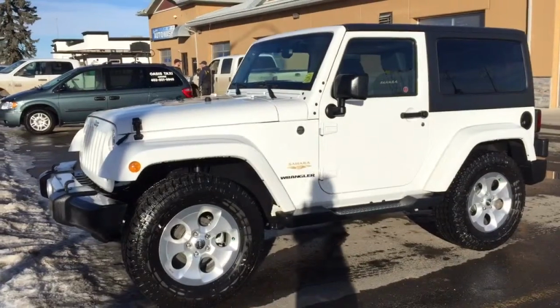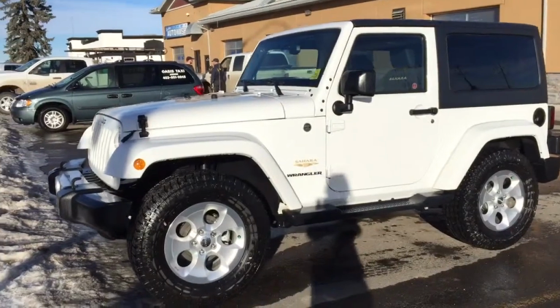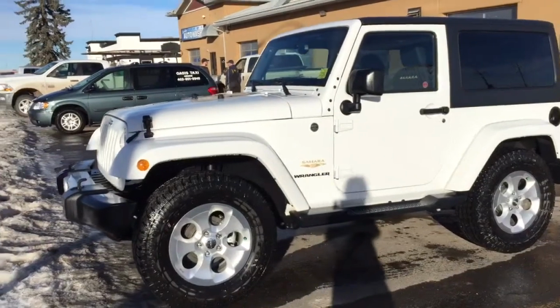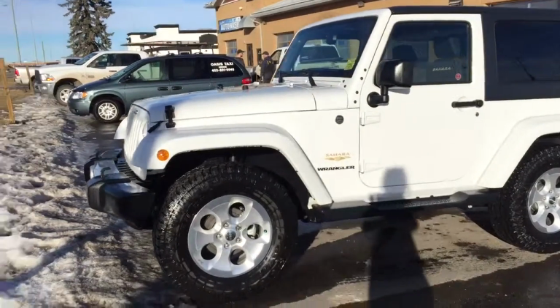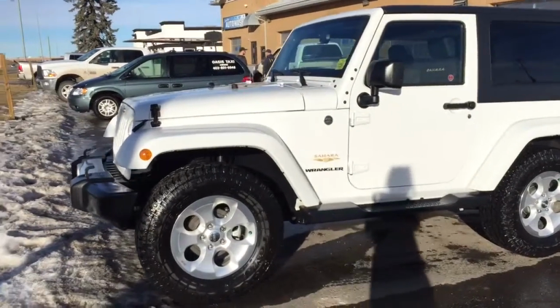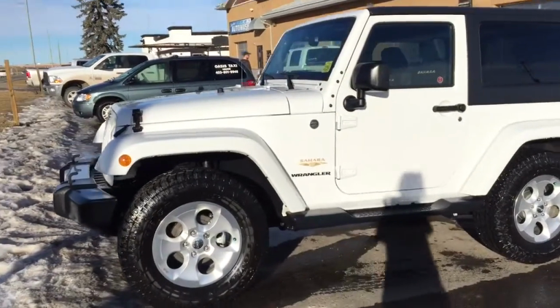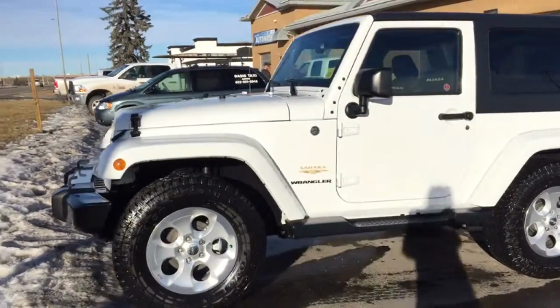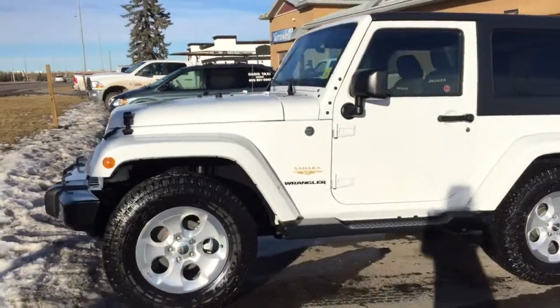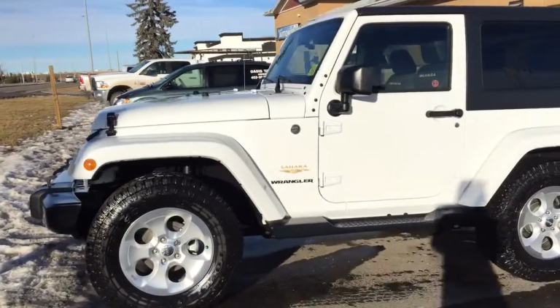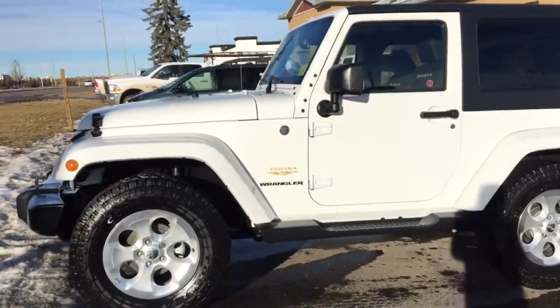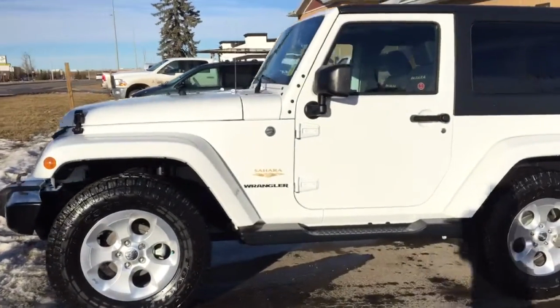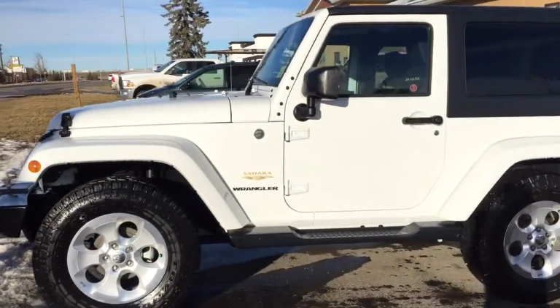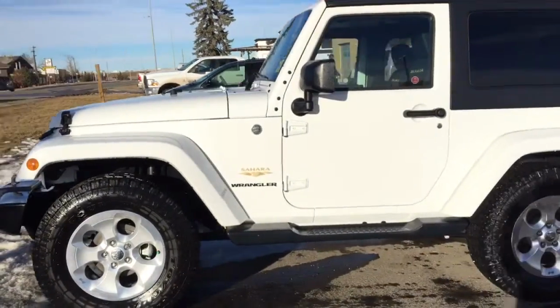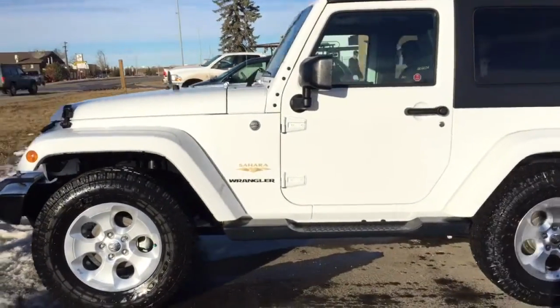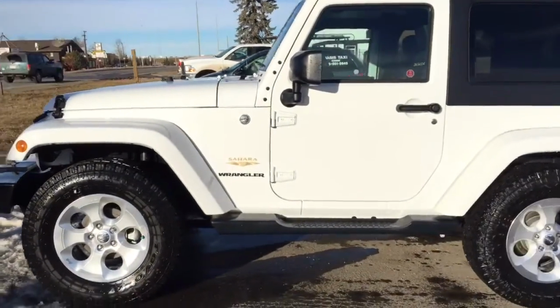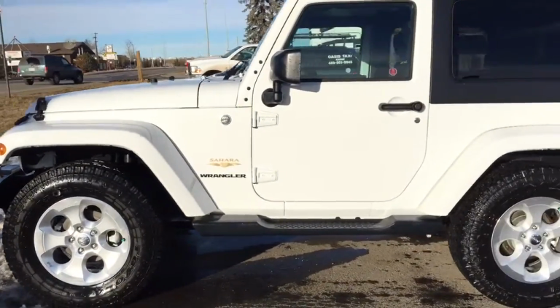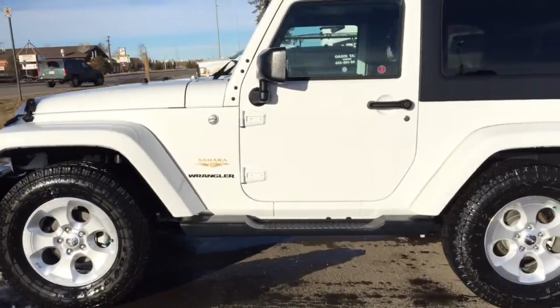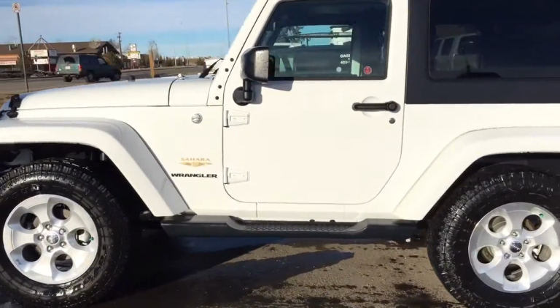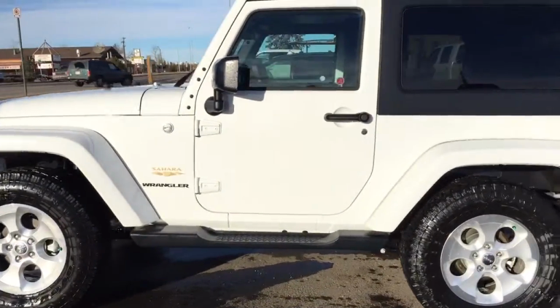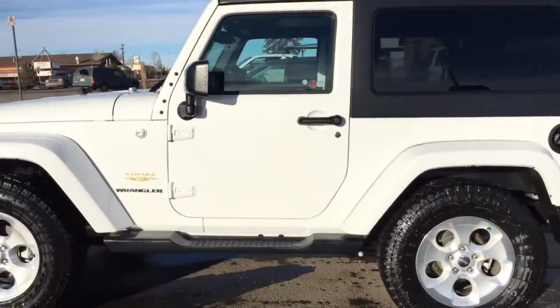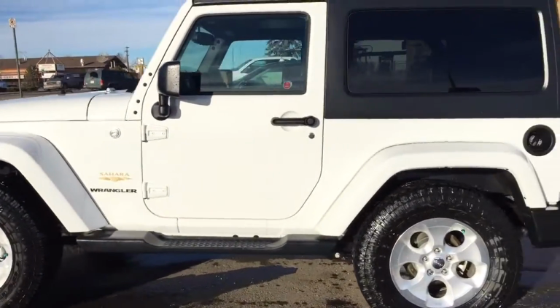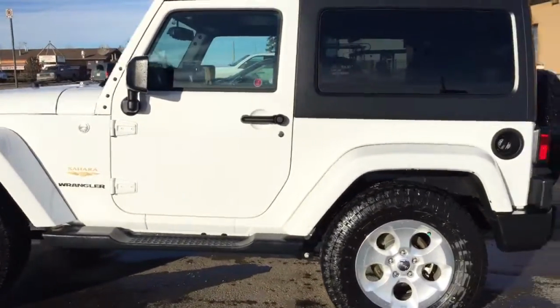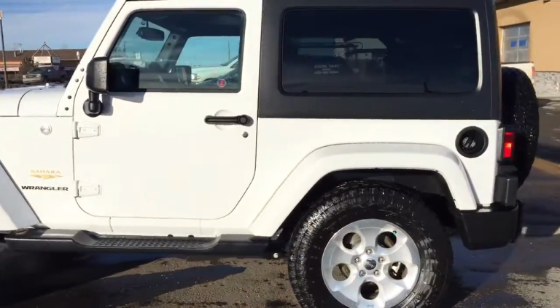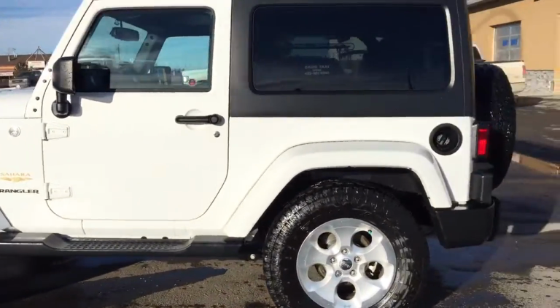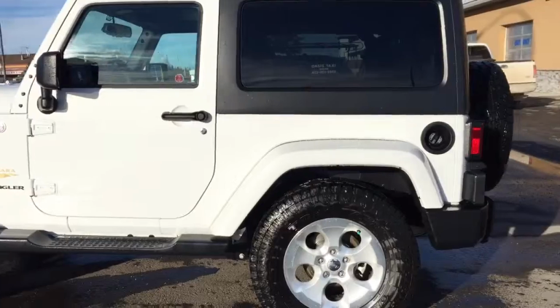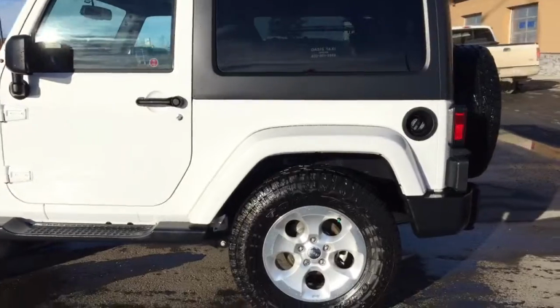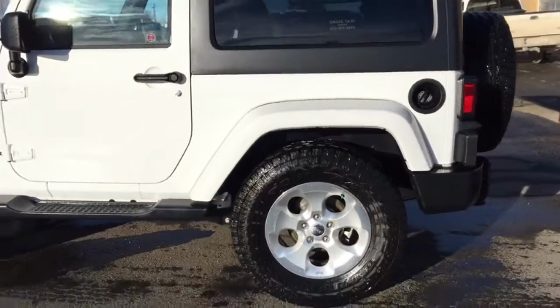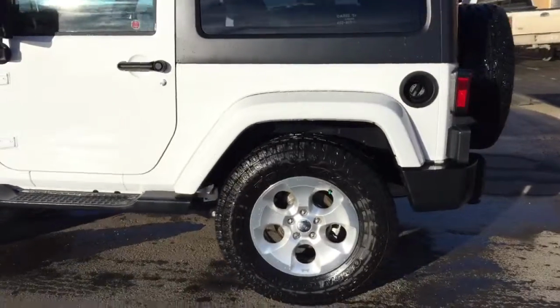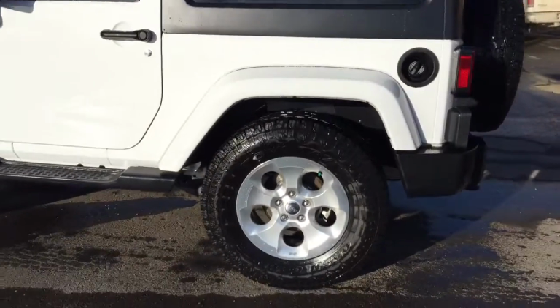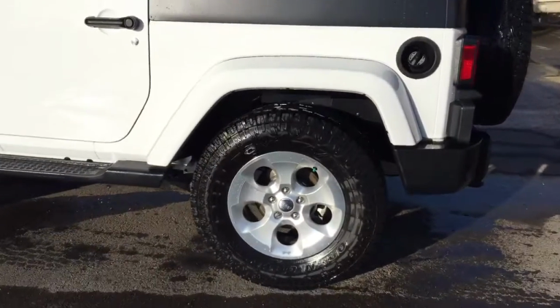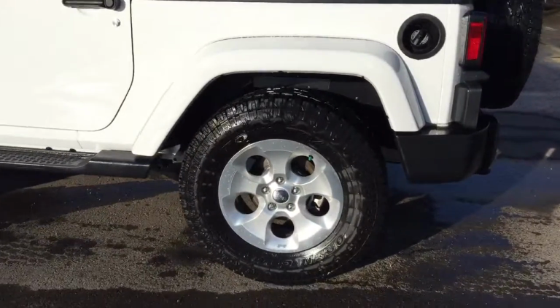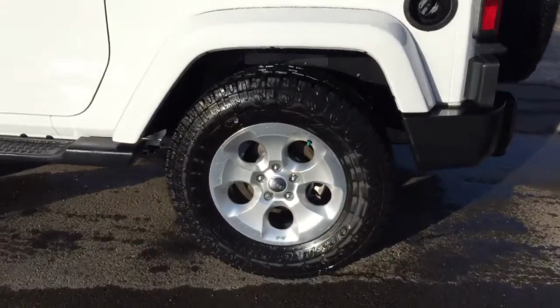Welcome to David's Chevrolet. This is a pre-owned 2015 Jeep Wrangler in the color white.